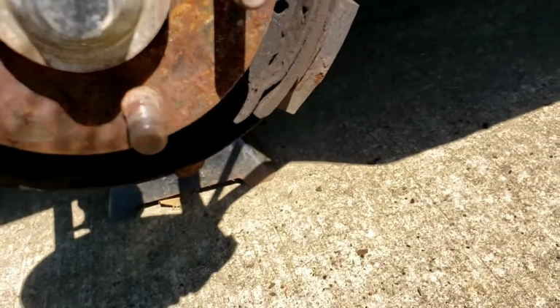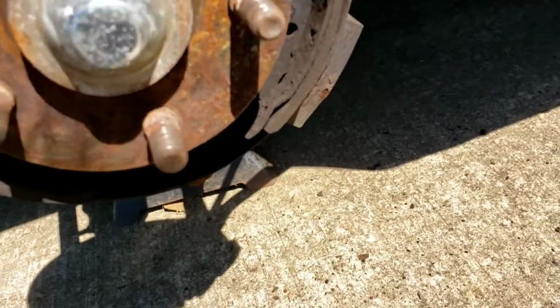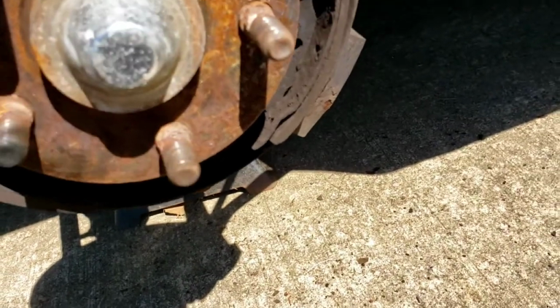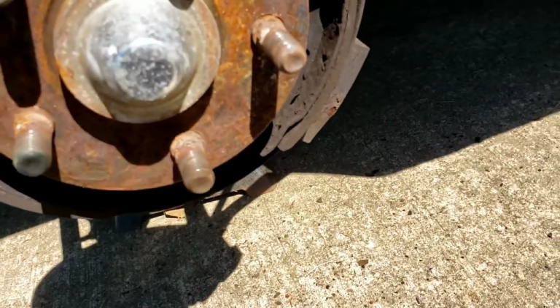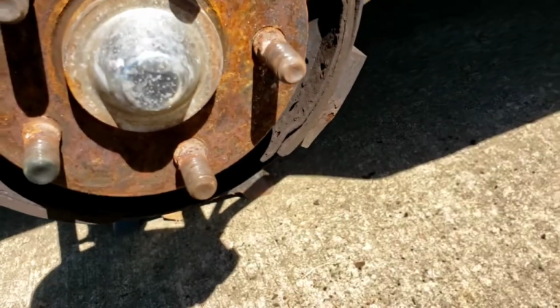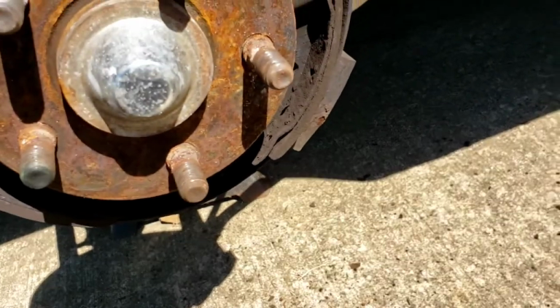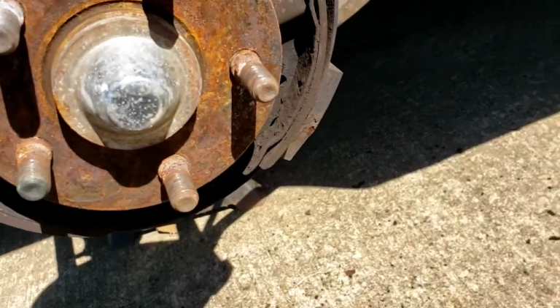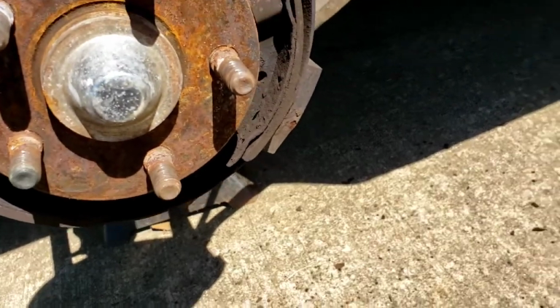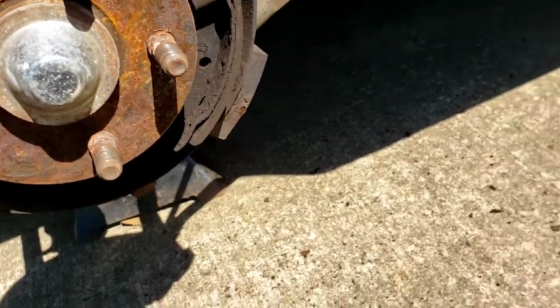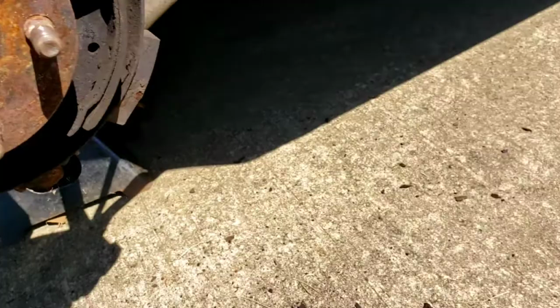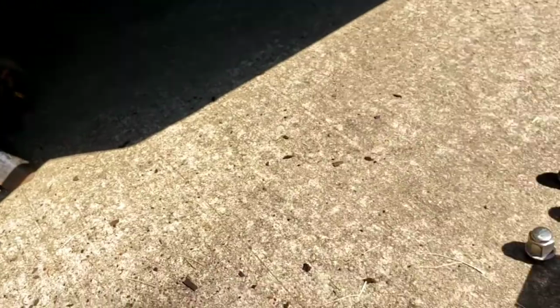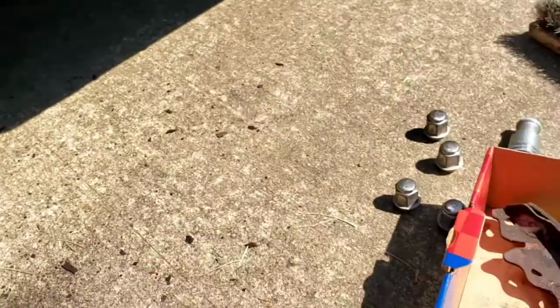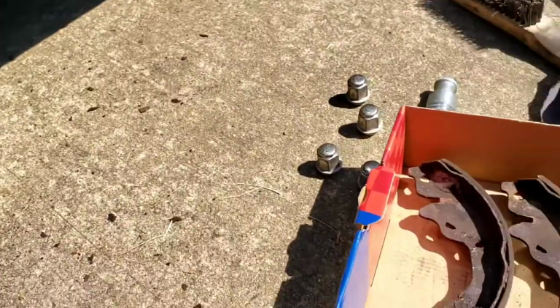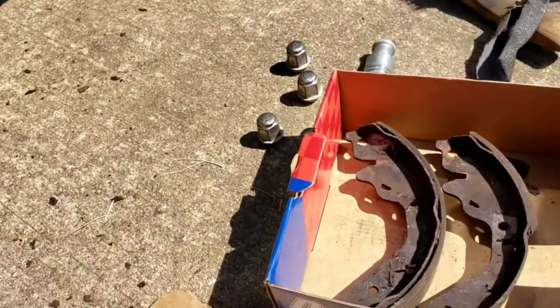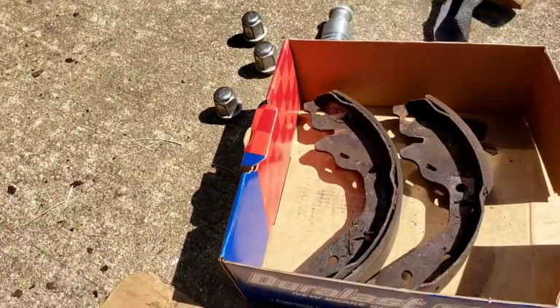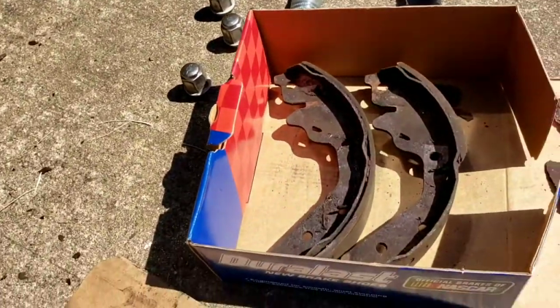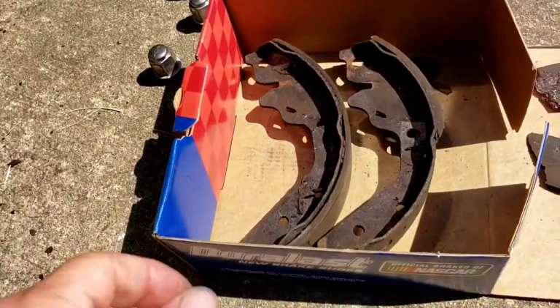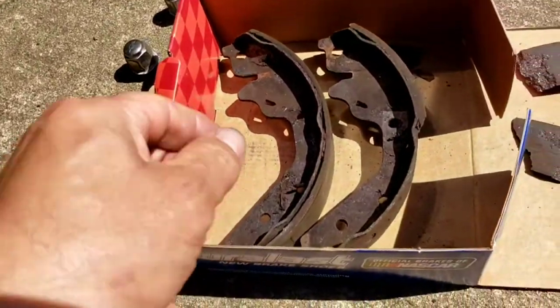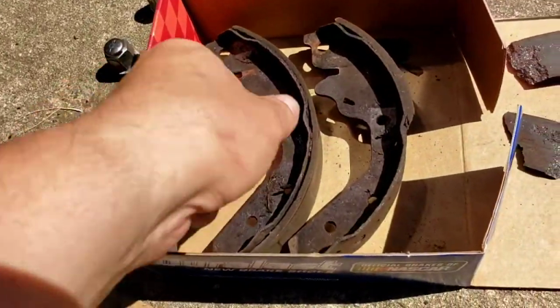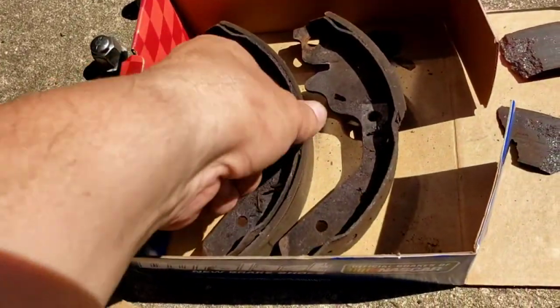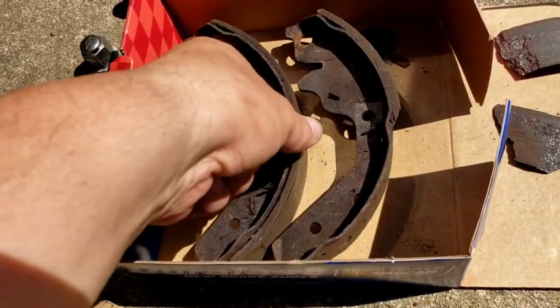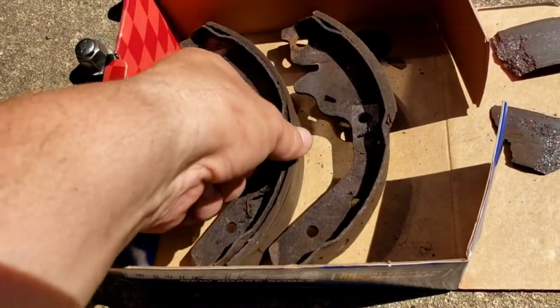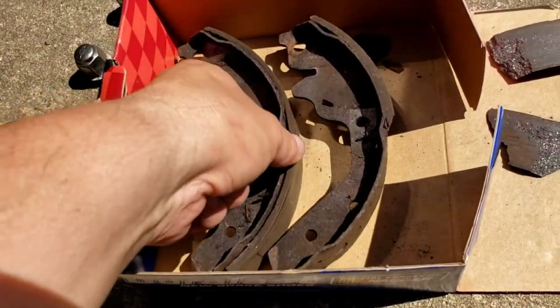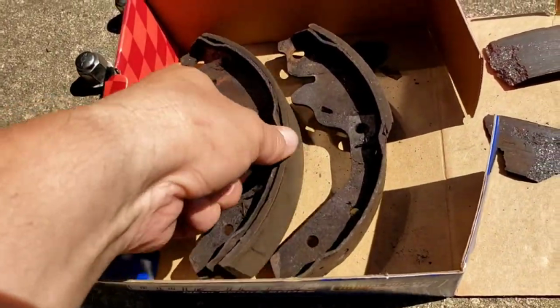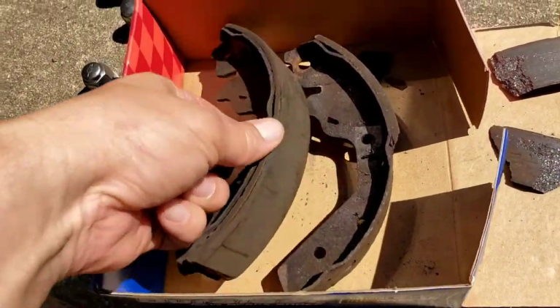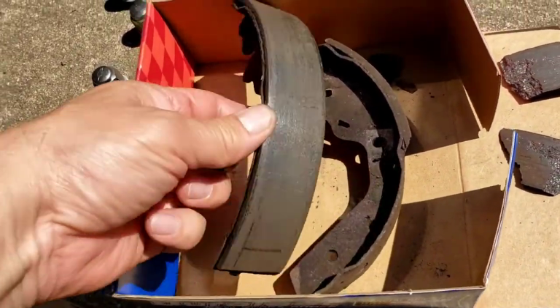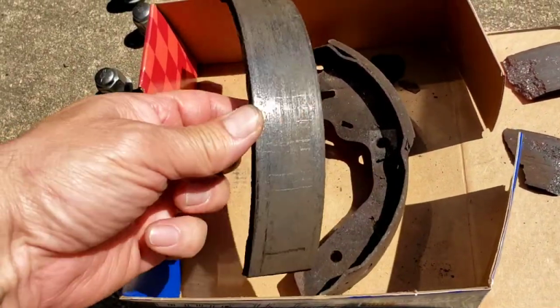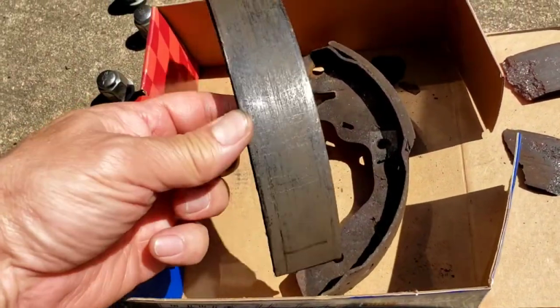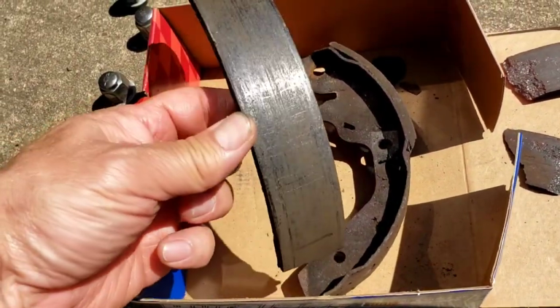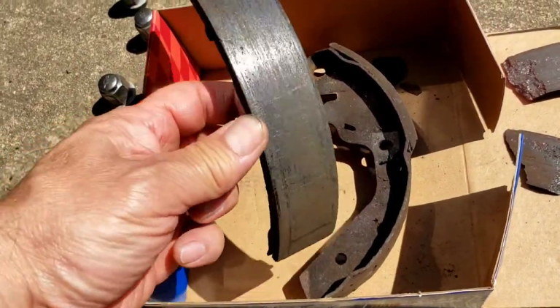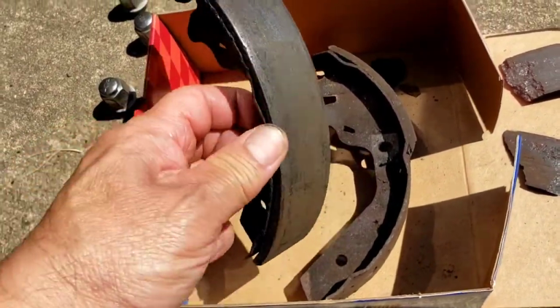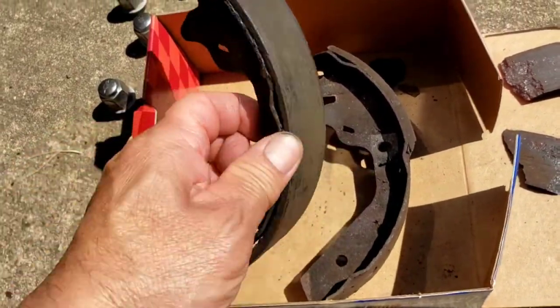Yeah, that's about to snap. Get rid of your bonded bricks if you have them.